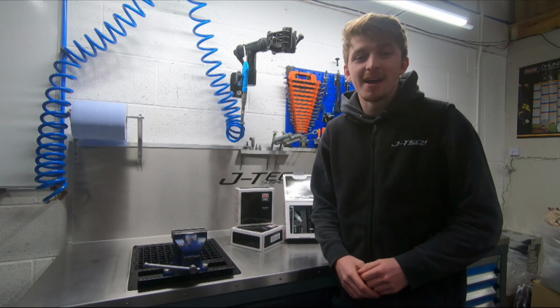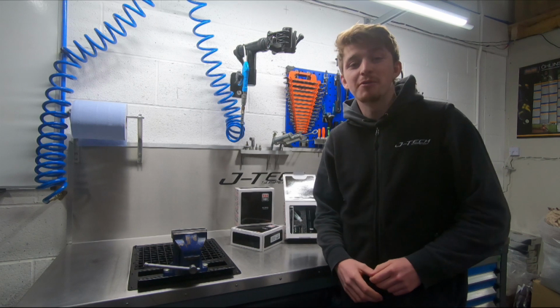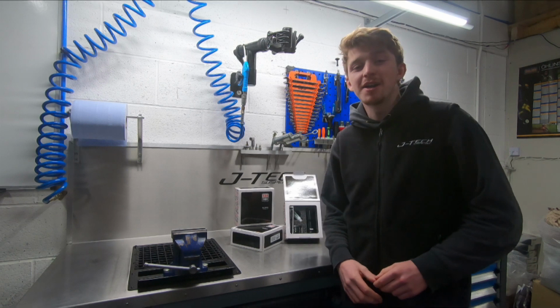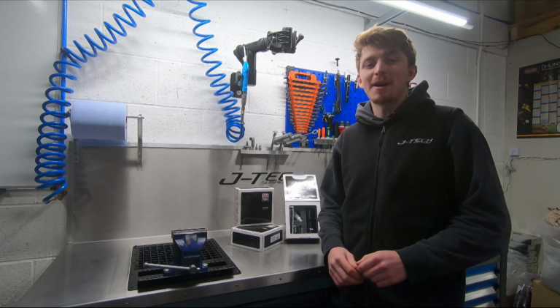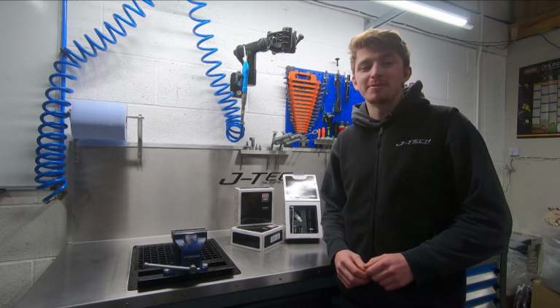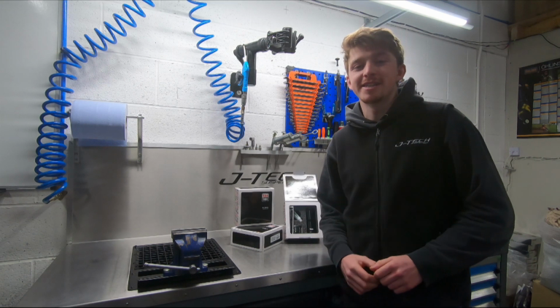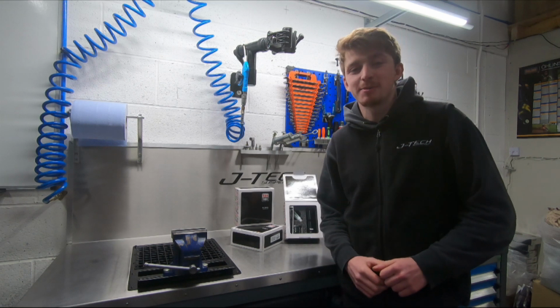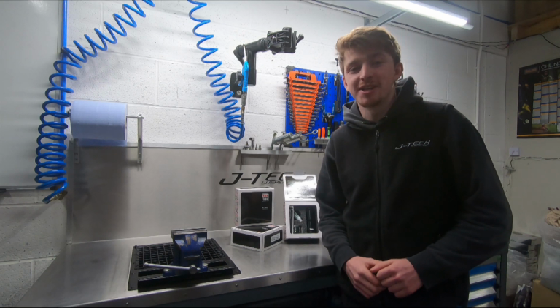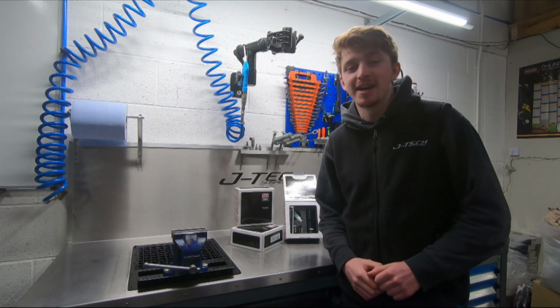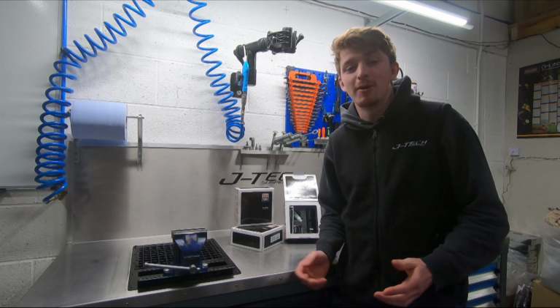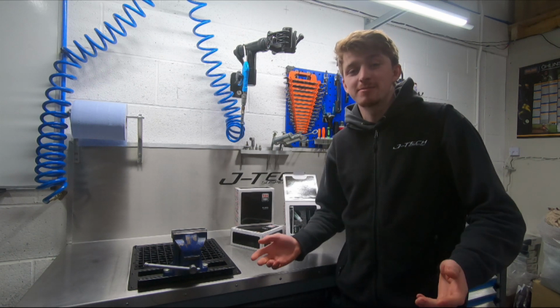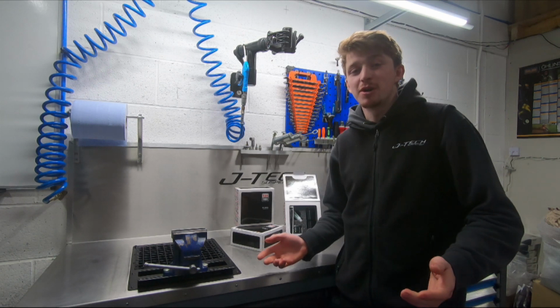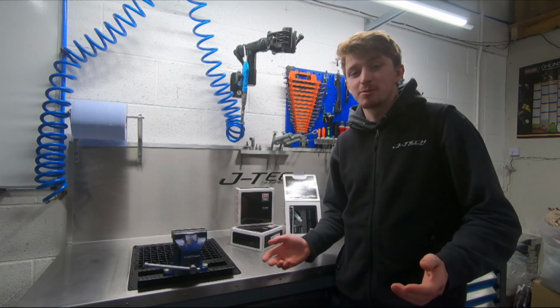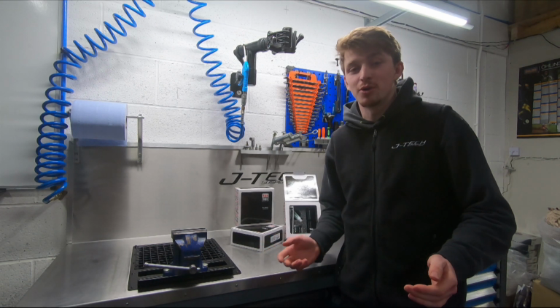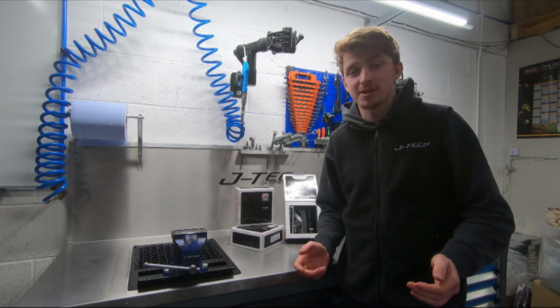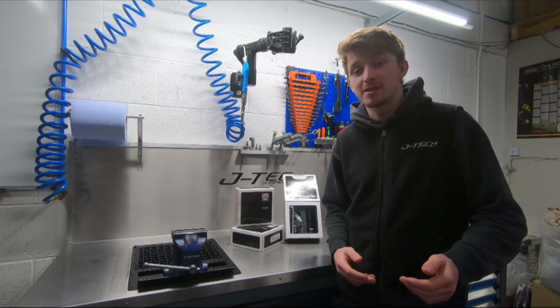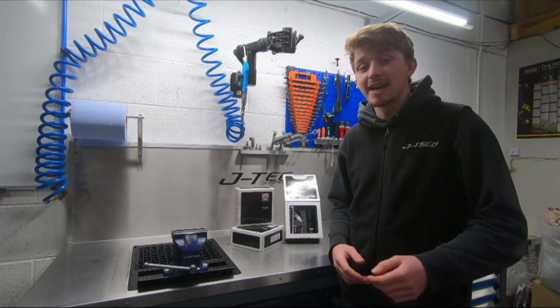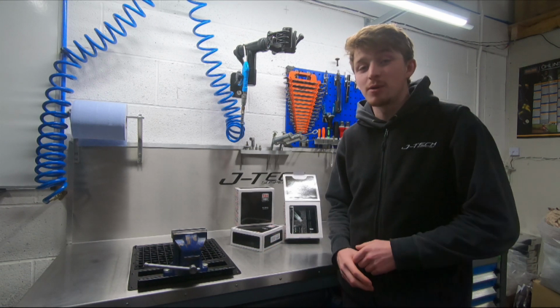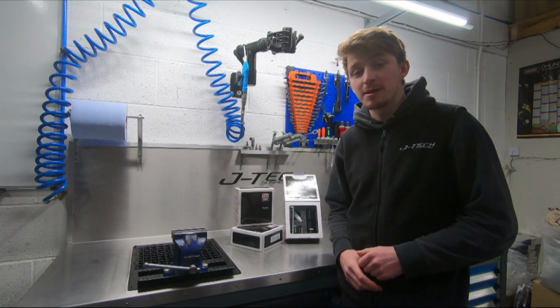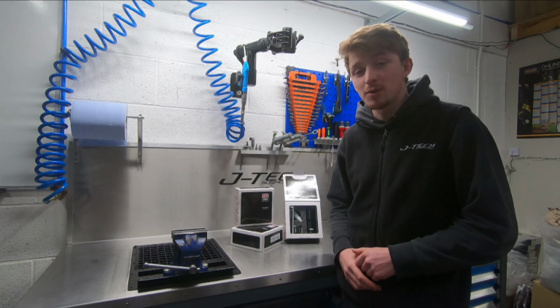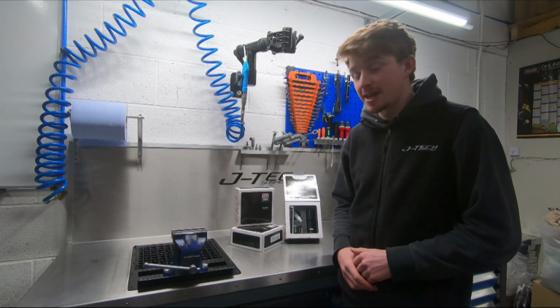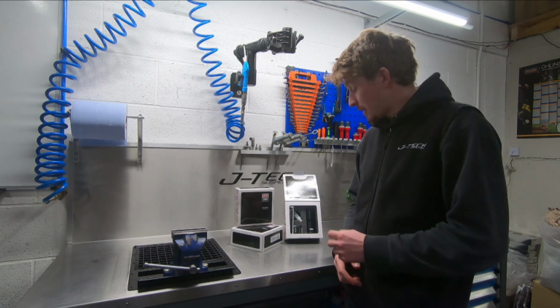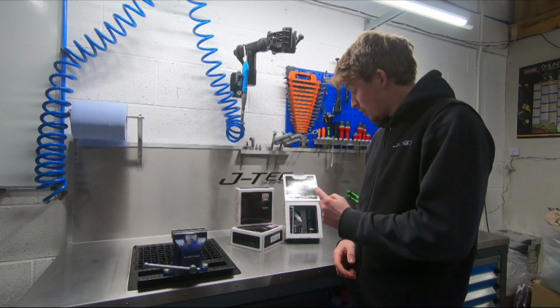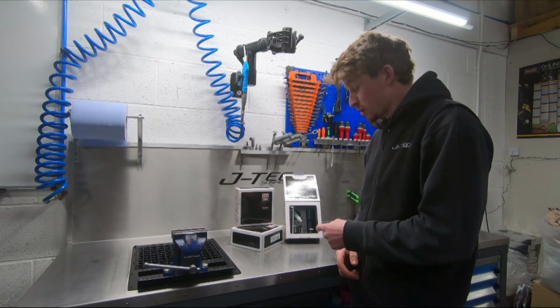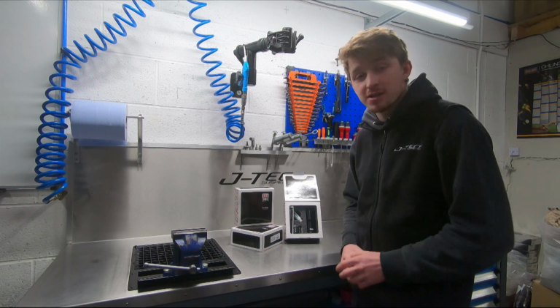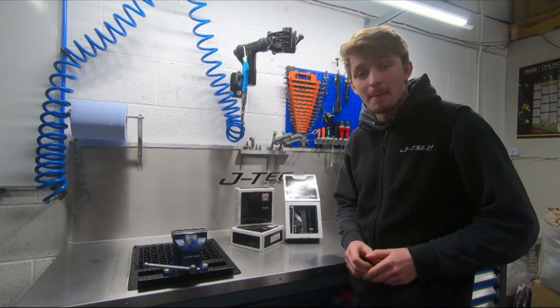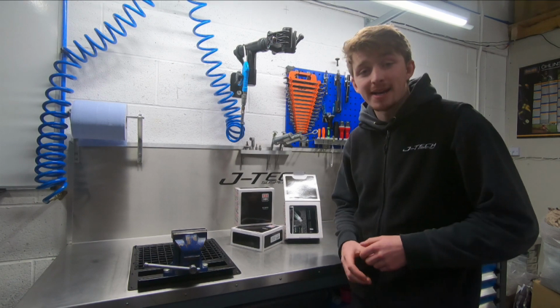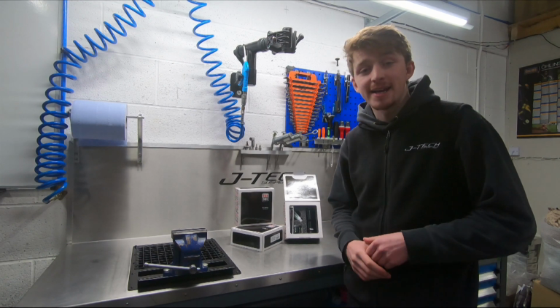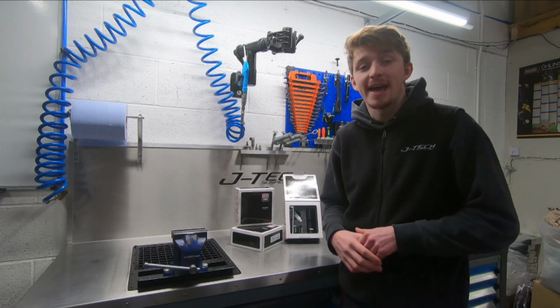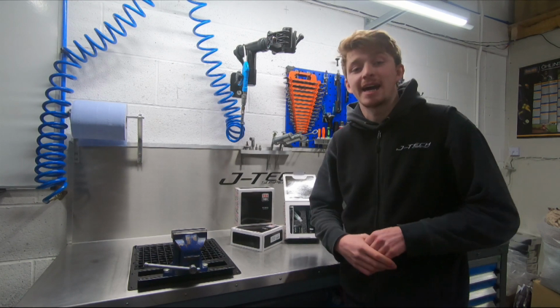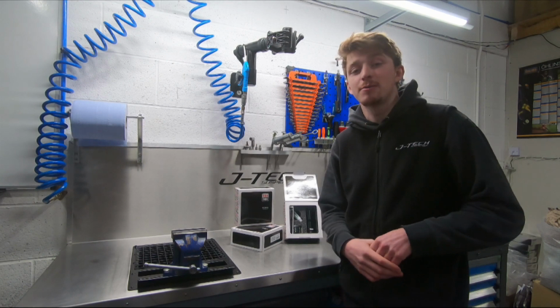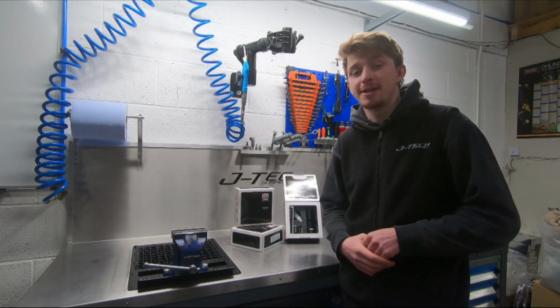Hi everyone, Matt from JTX Suspension here and welcome to Workshop Talks. Today we're going to be talking about the RockShox Meg Neg Air Can Upgrade.